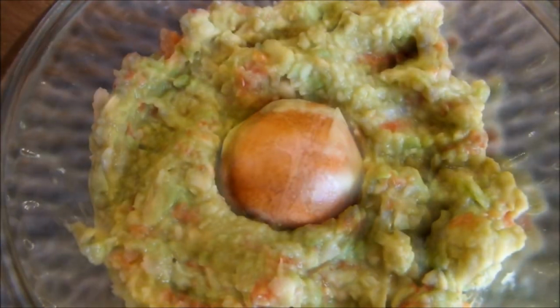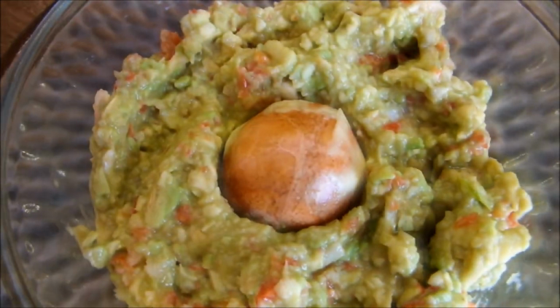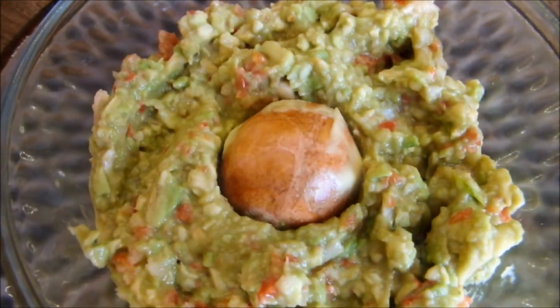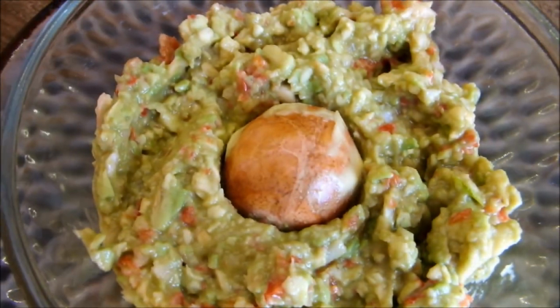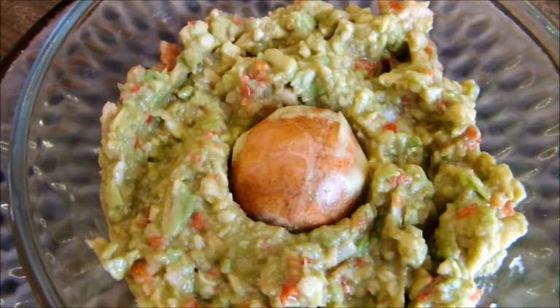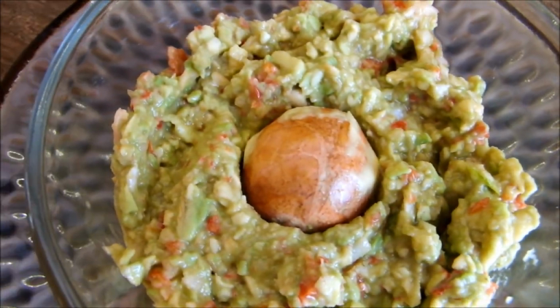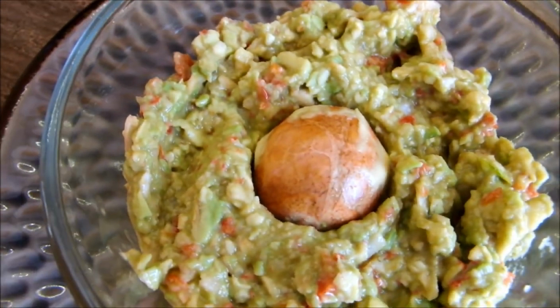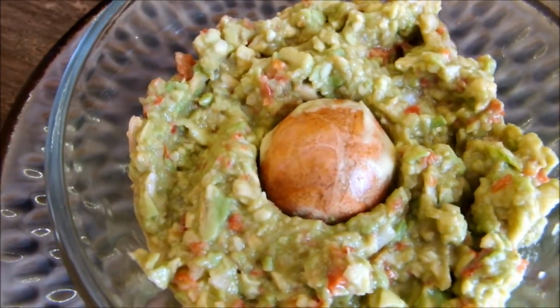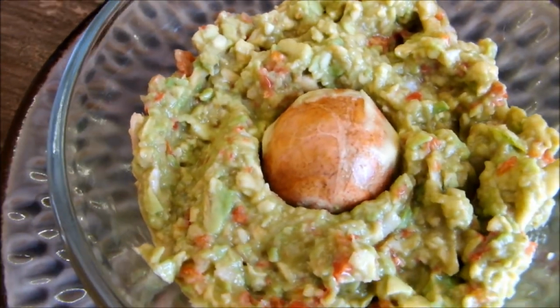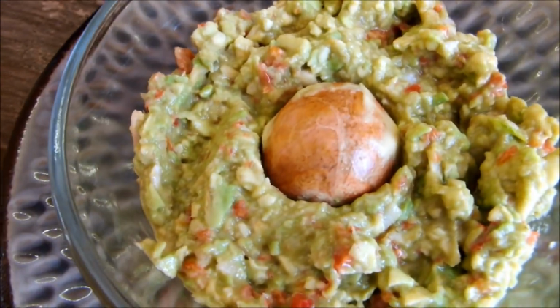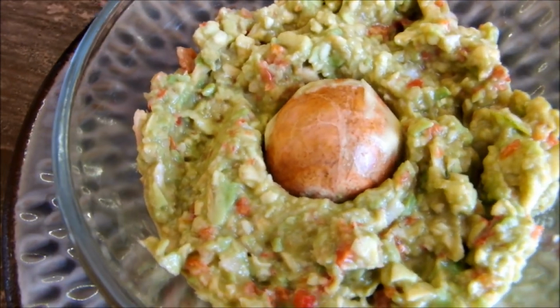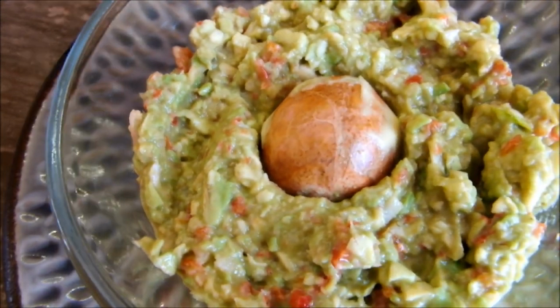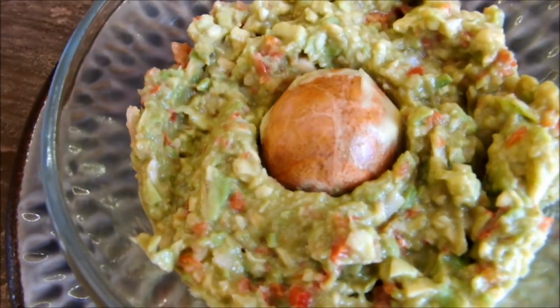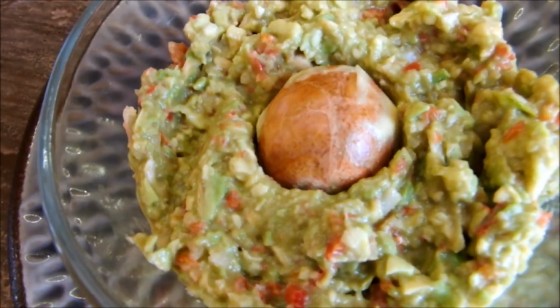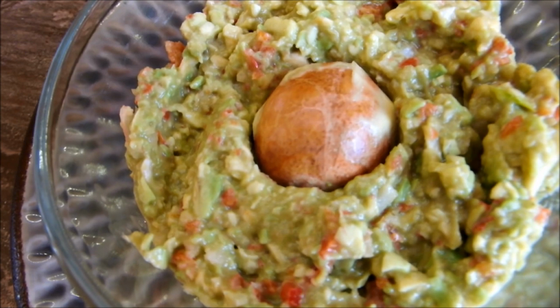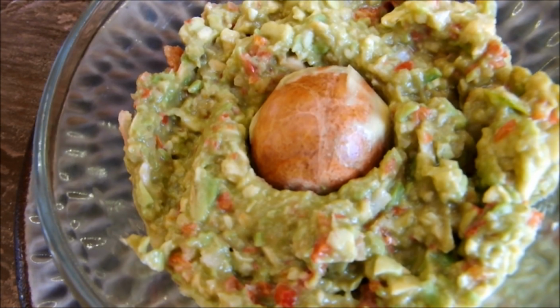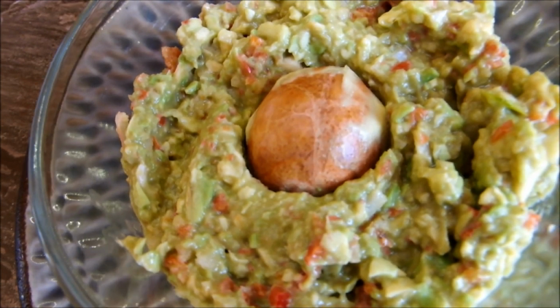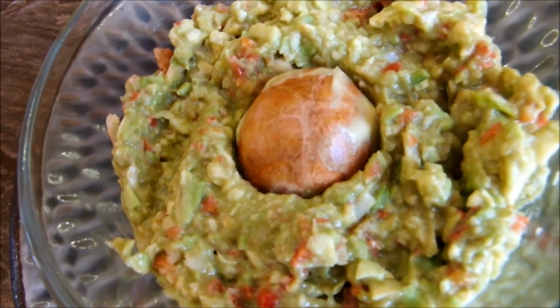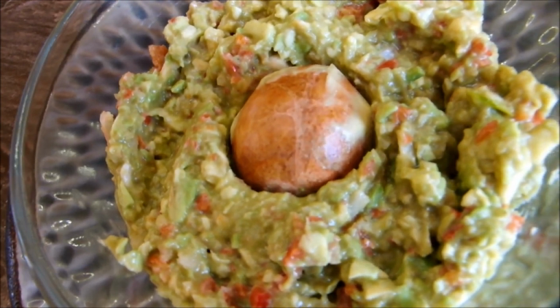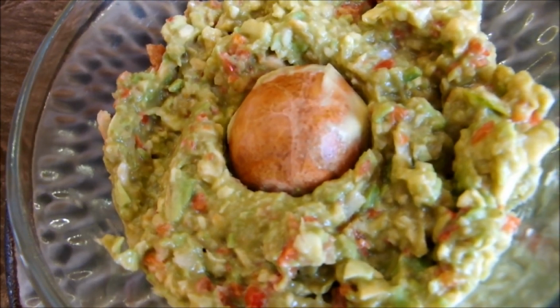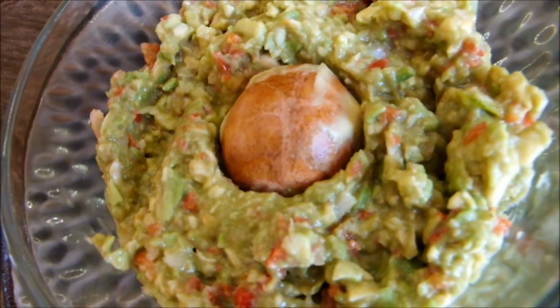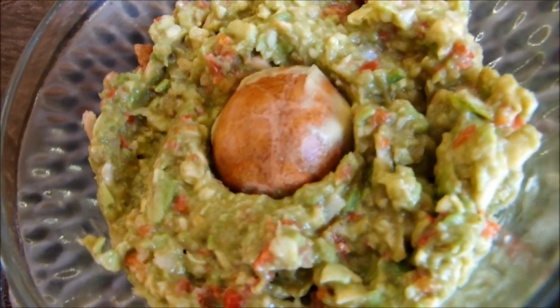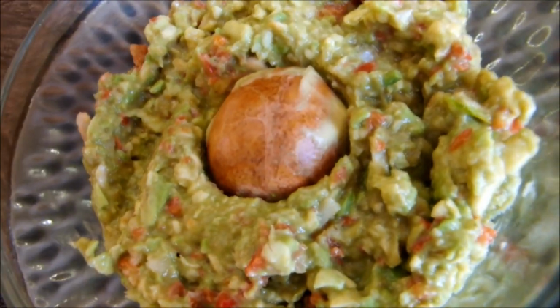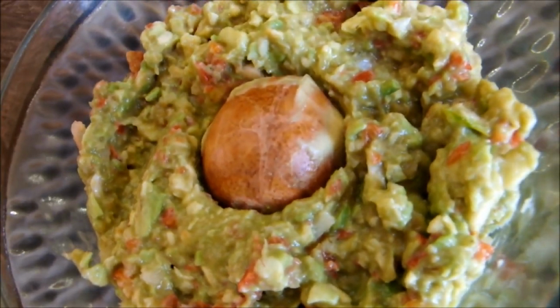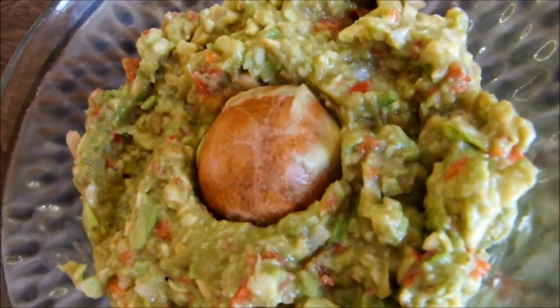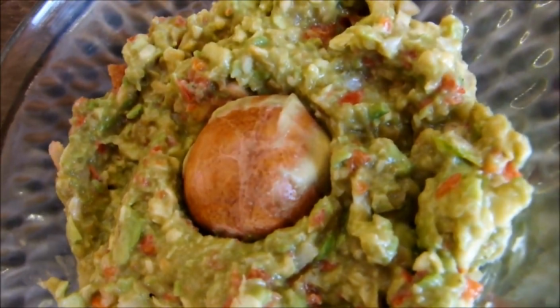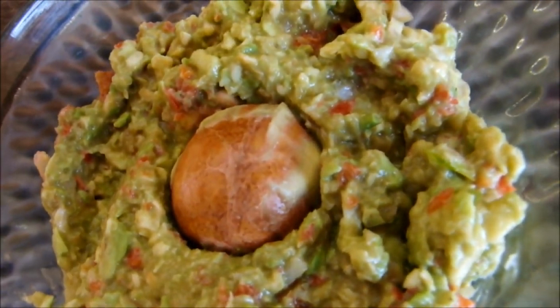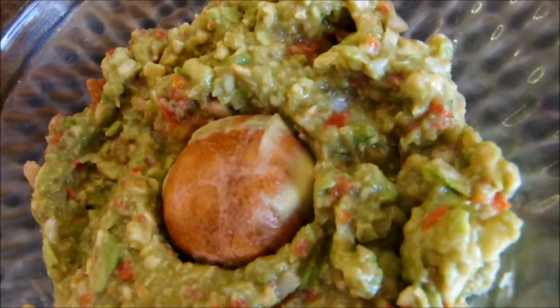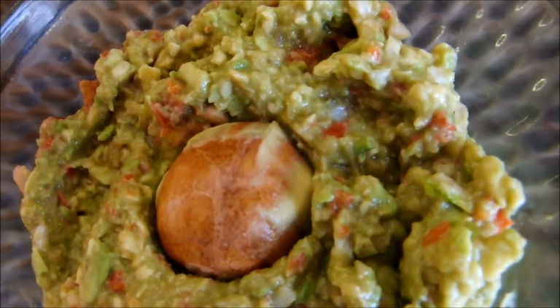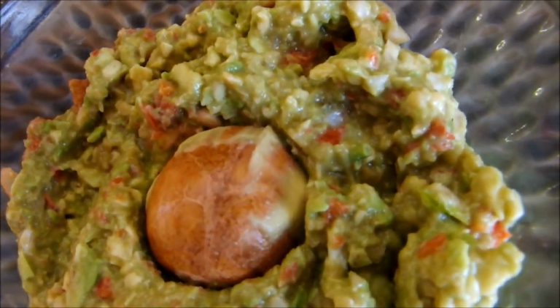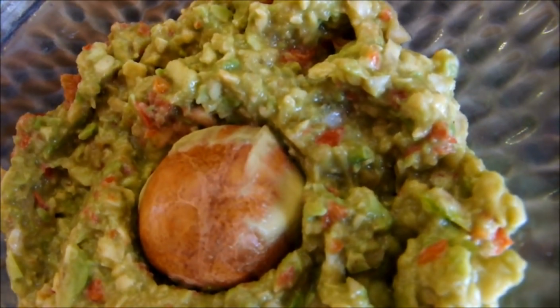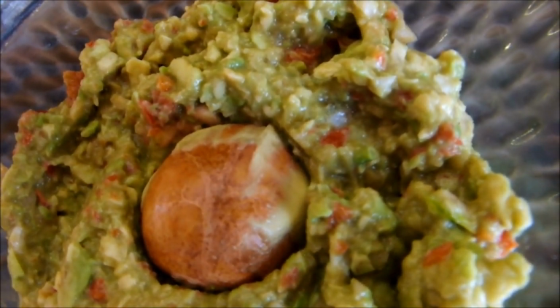So I hope you enjoyed this very quick and easy recipe for a healthy, organic, raw guacamole.